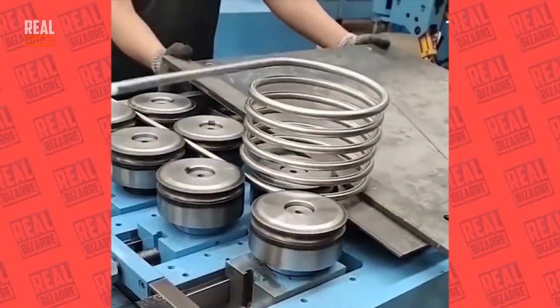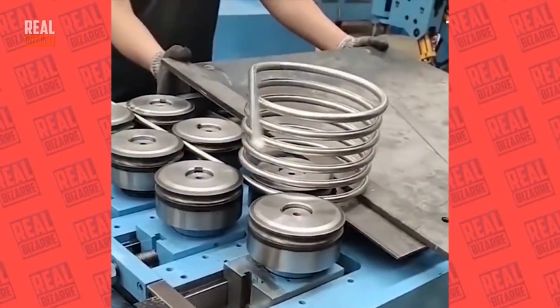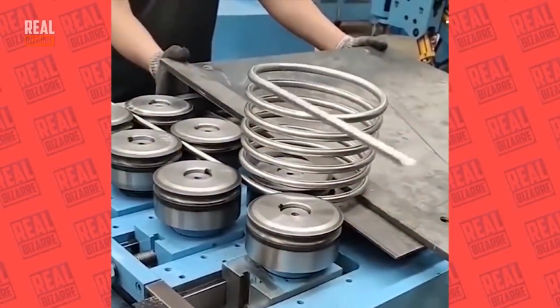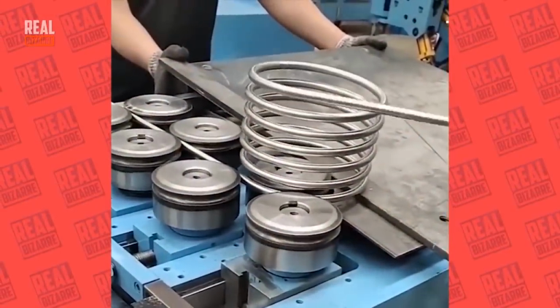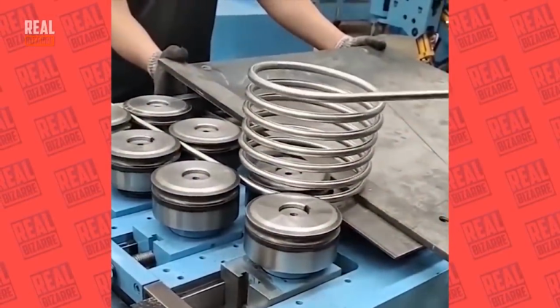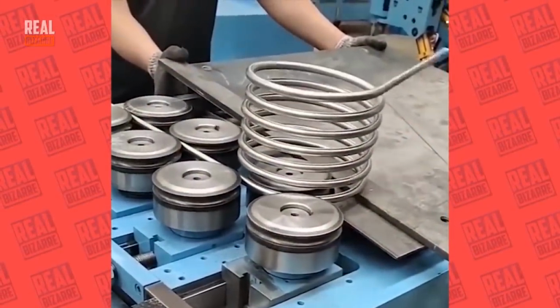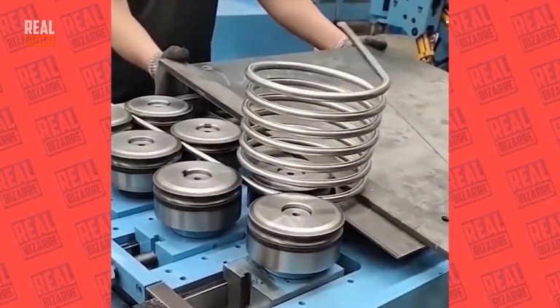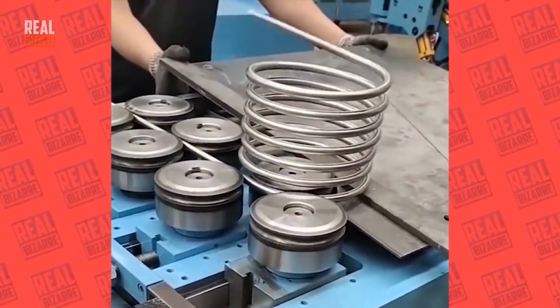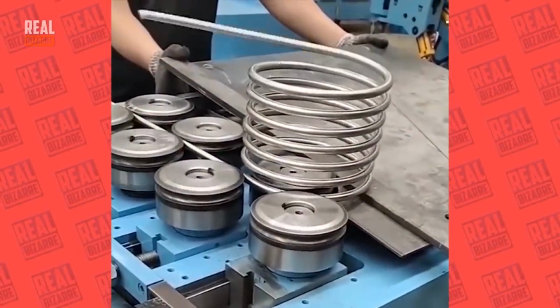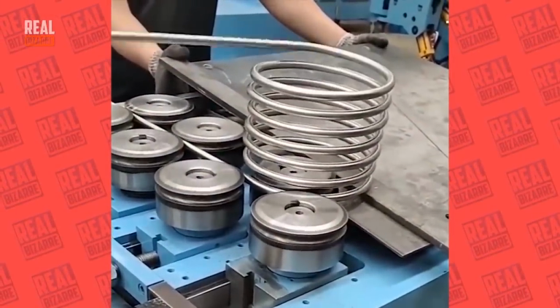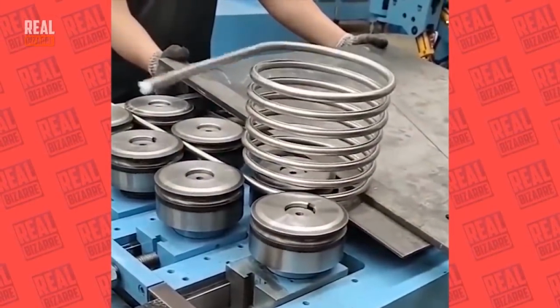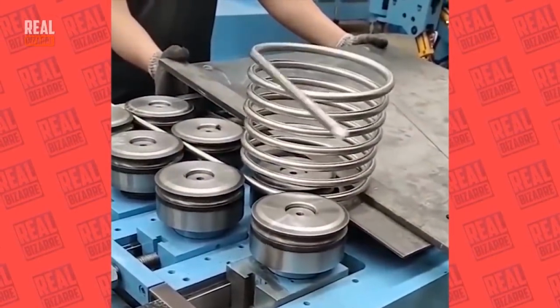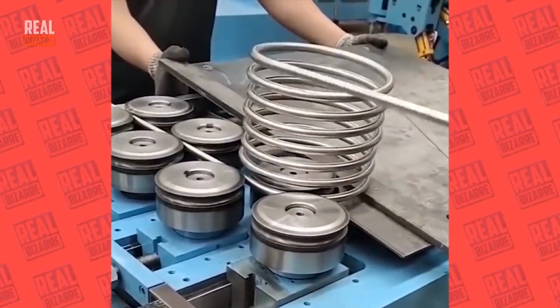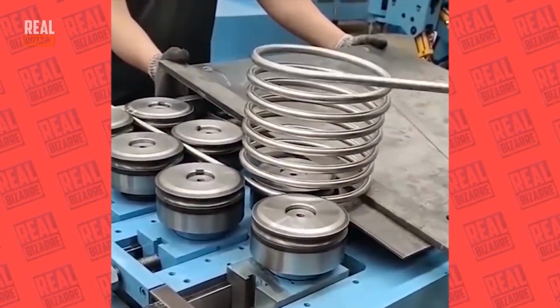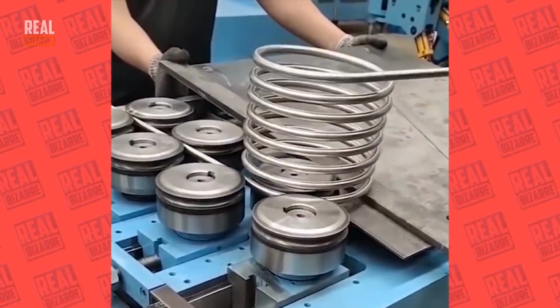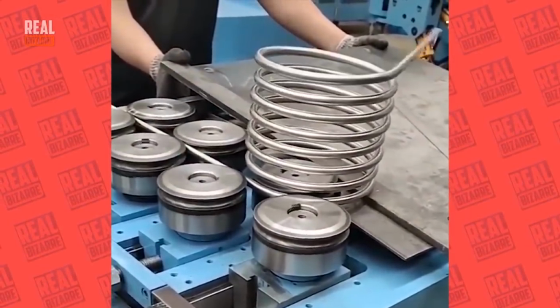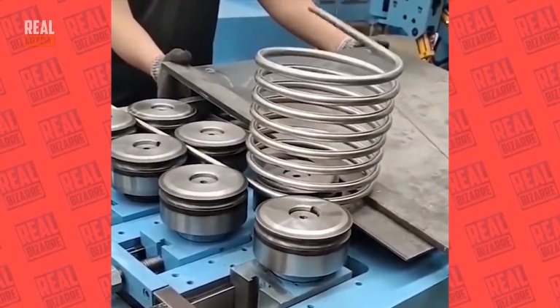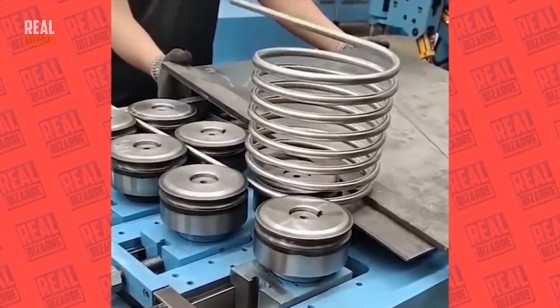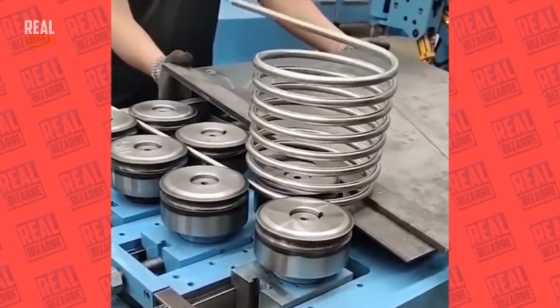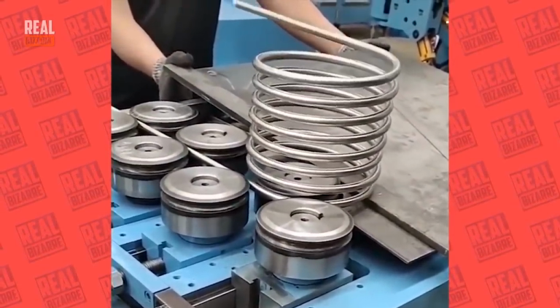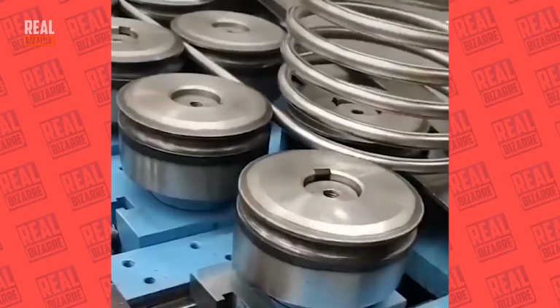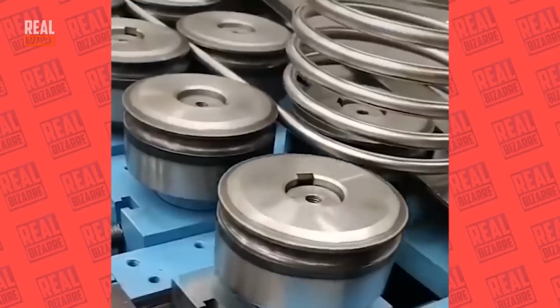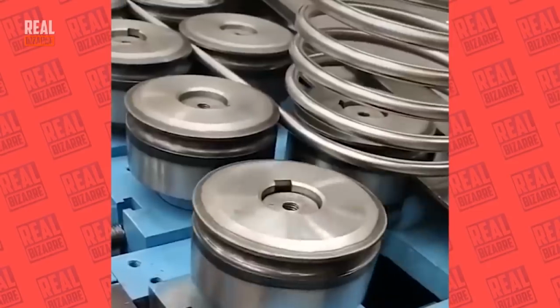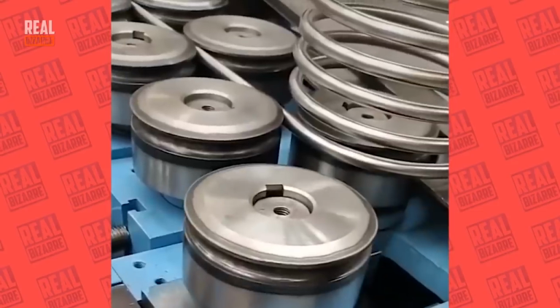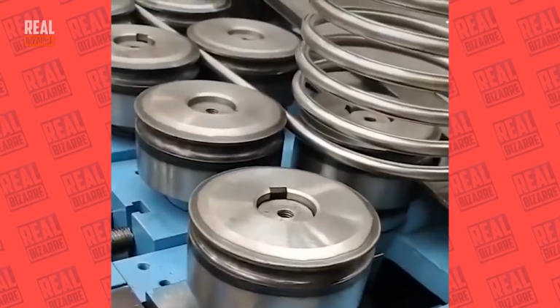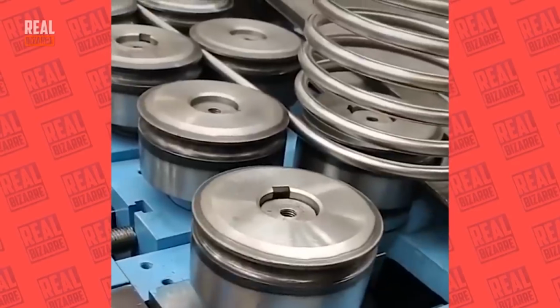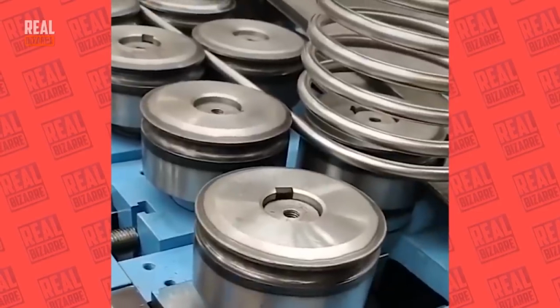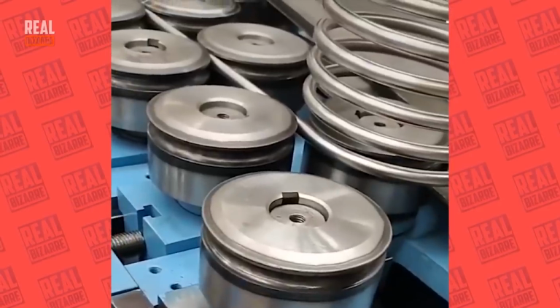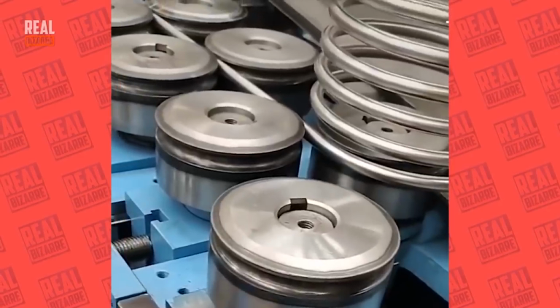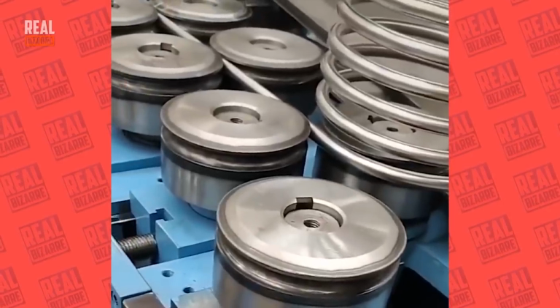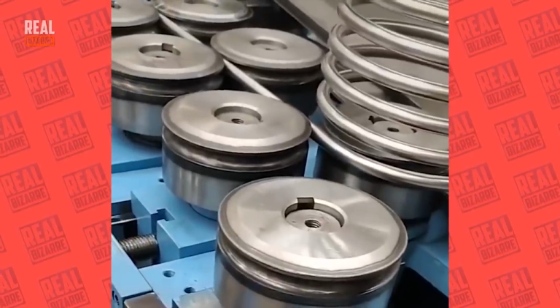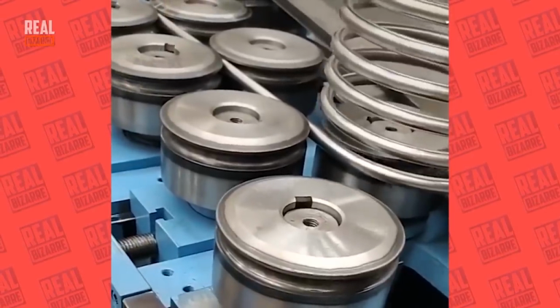And here's how they make springs these days — easily and seamlessly.